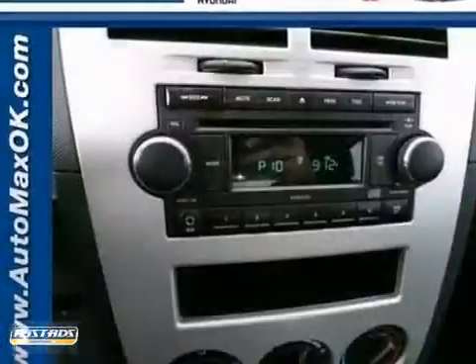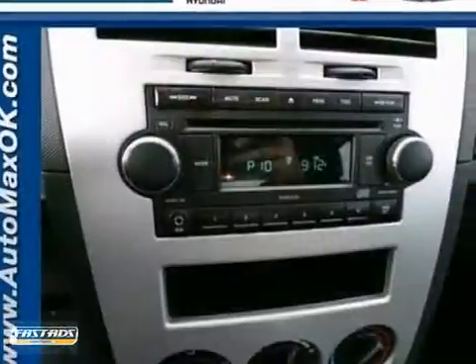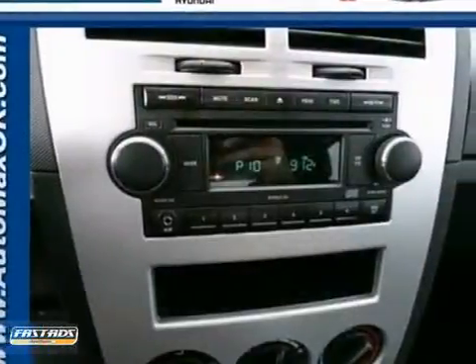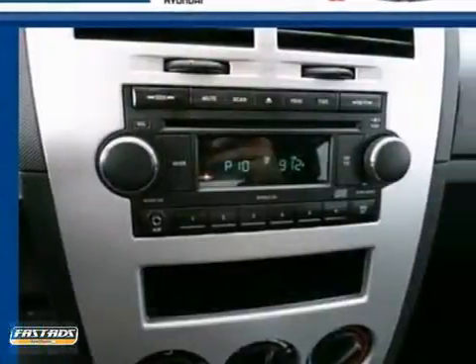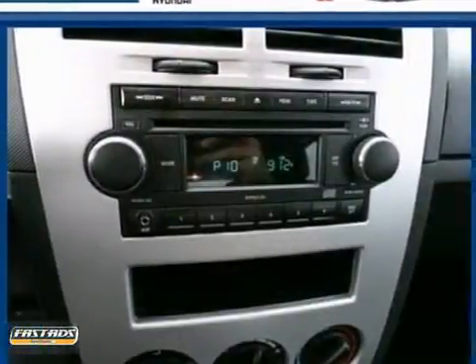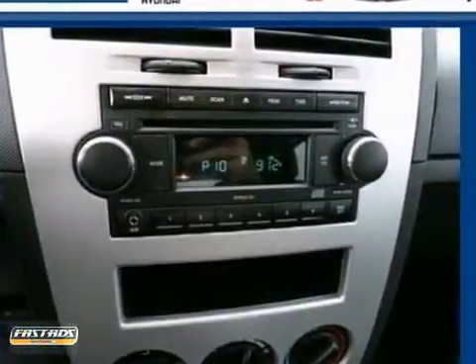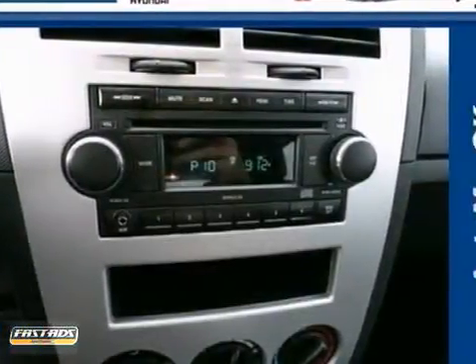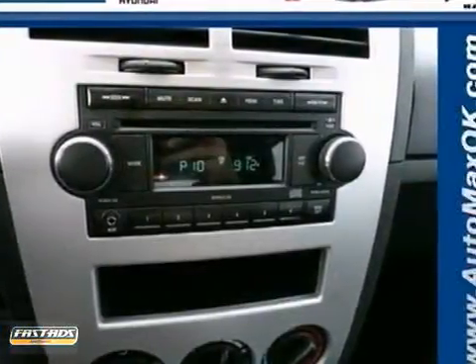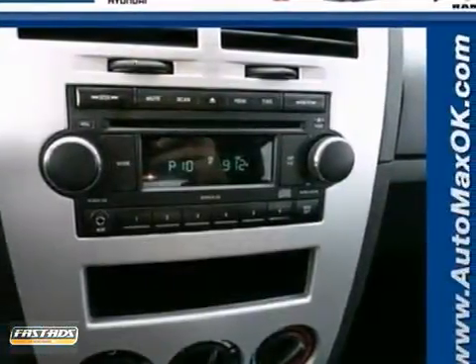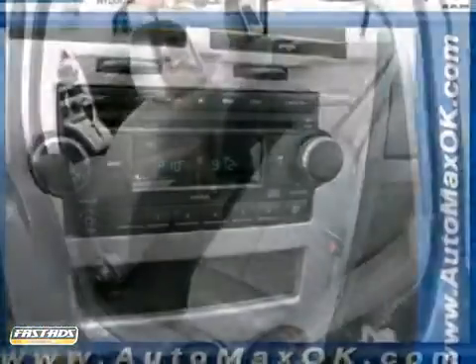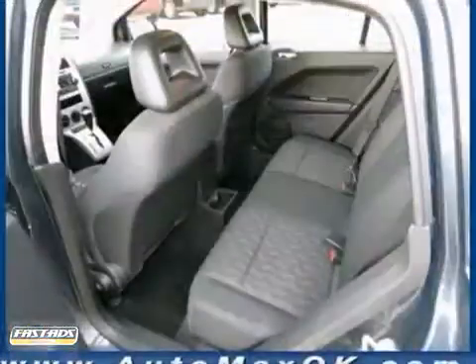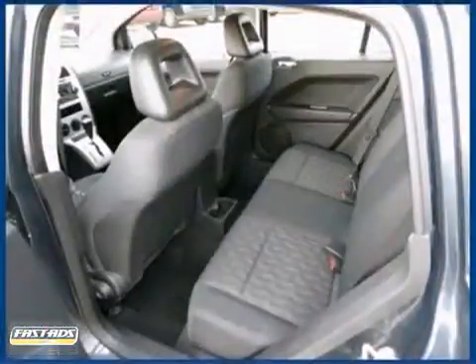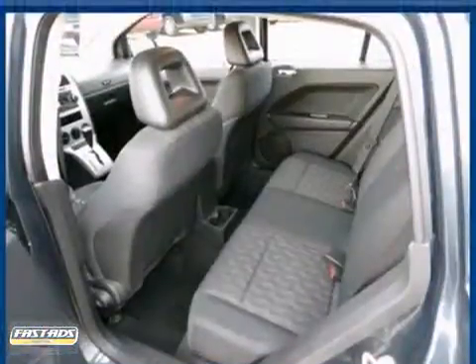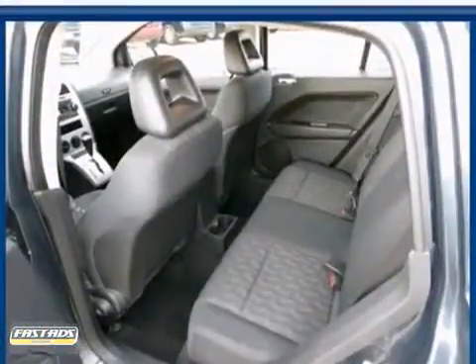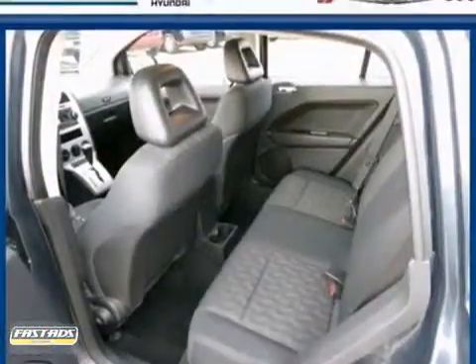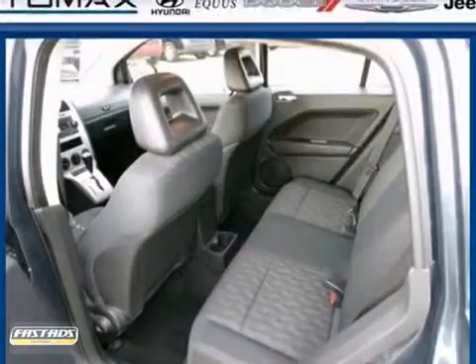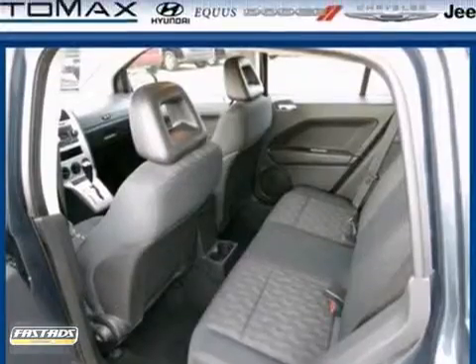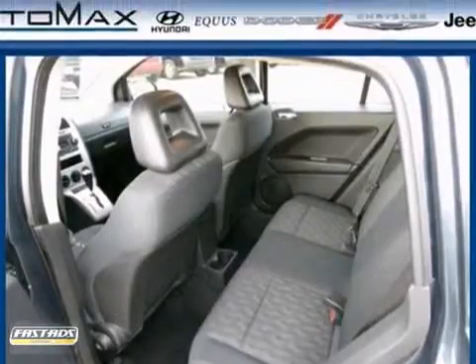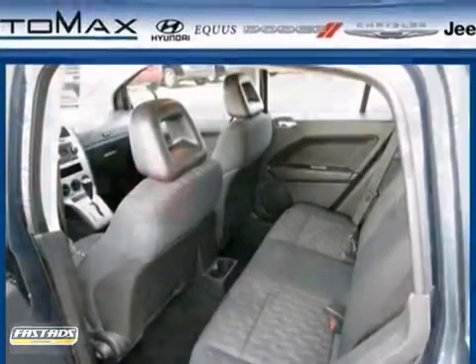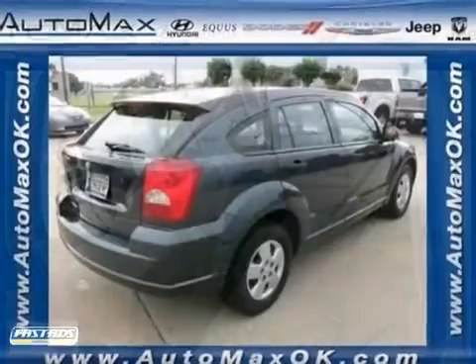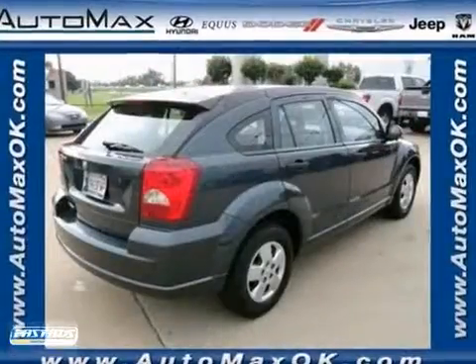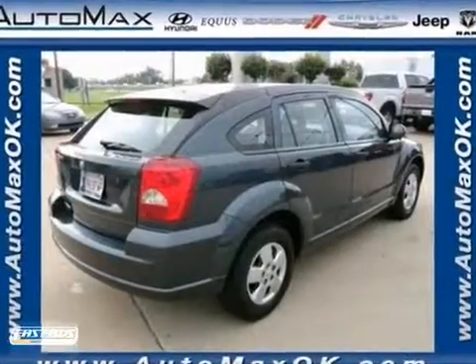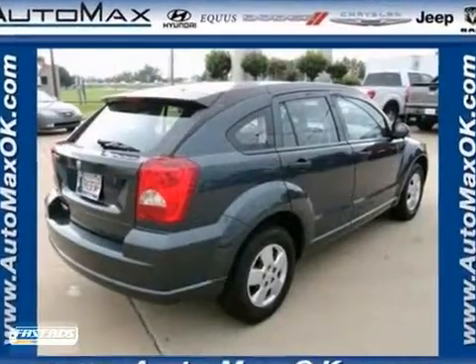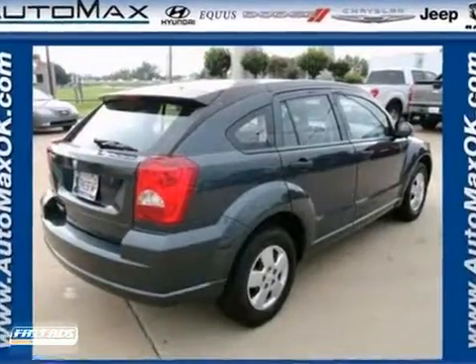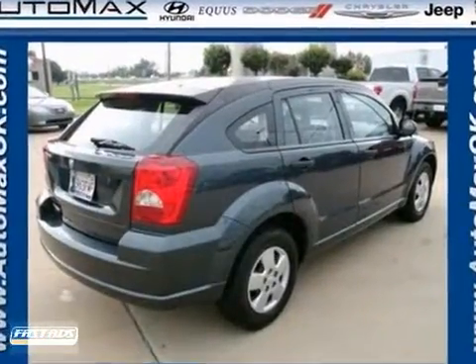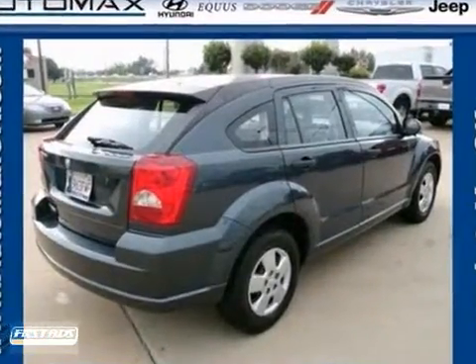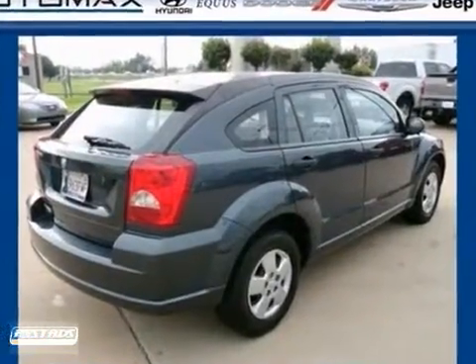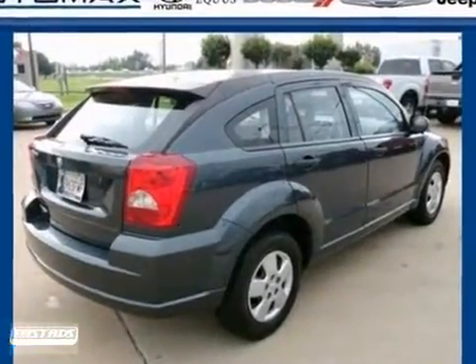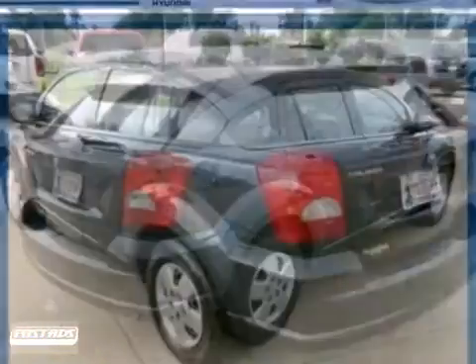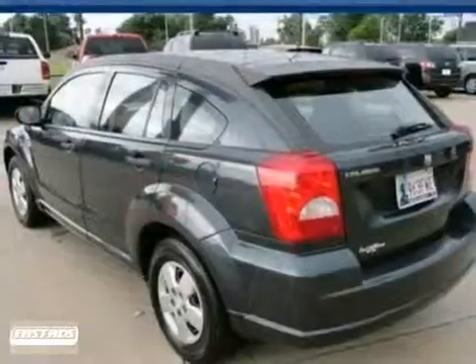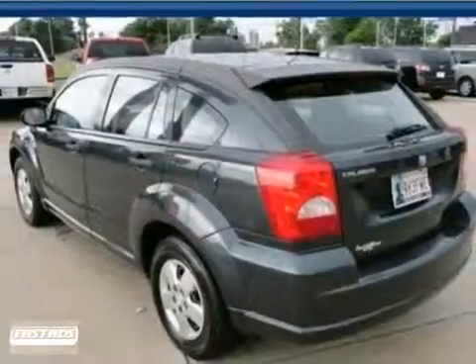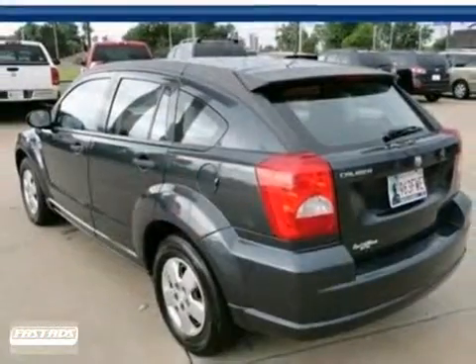For the ultimate in versatility and value, this extraordinary Caliber is second to none. See it for yourself when you test drive it today.